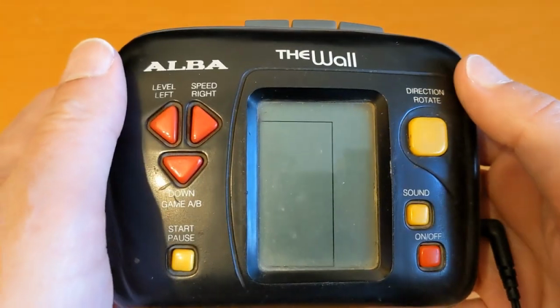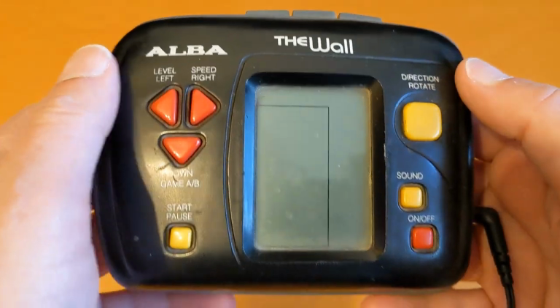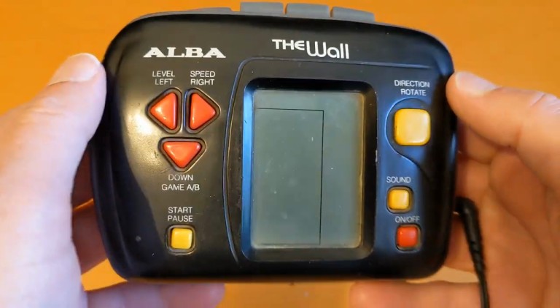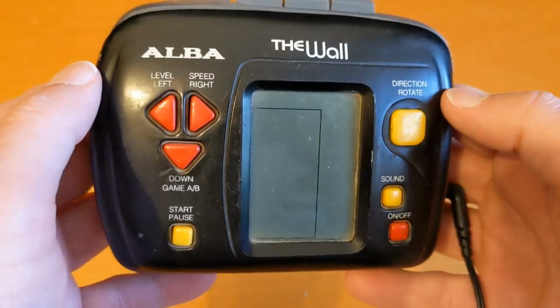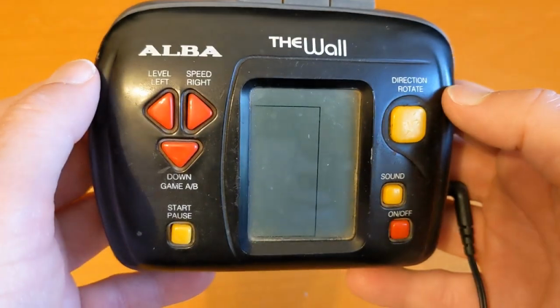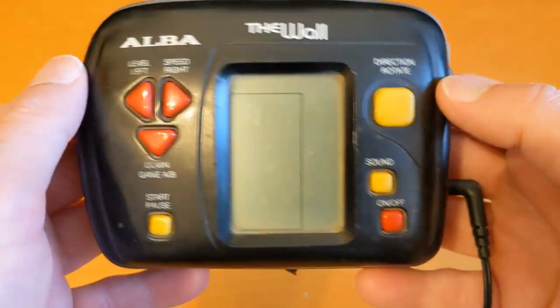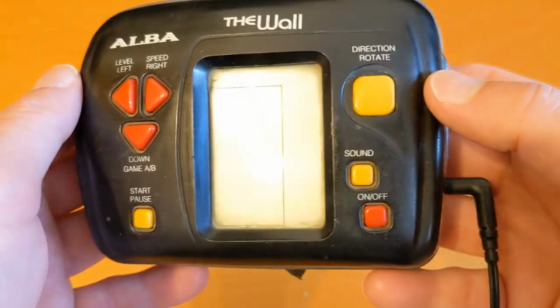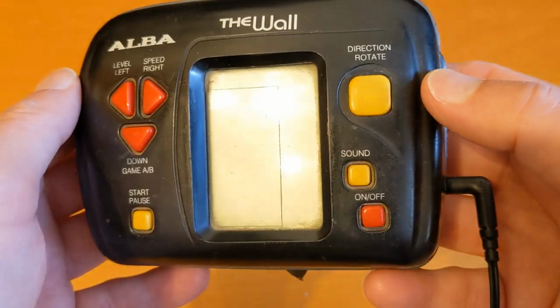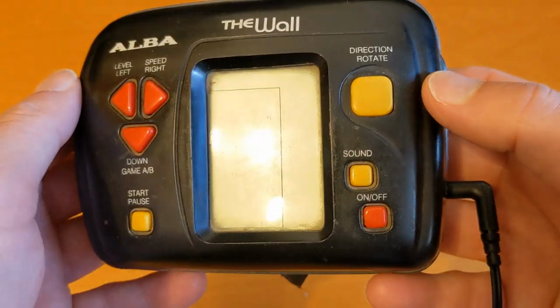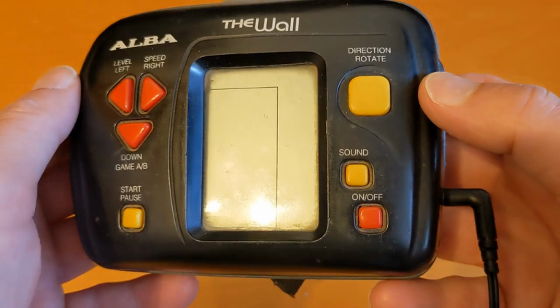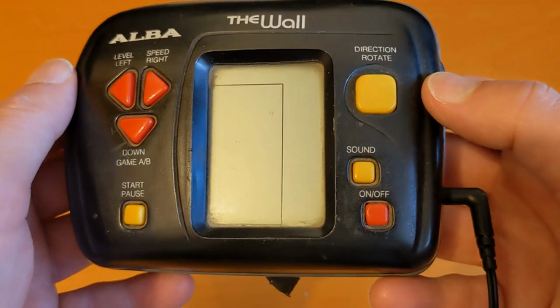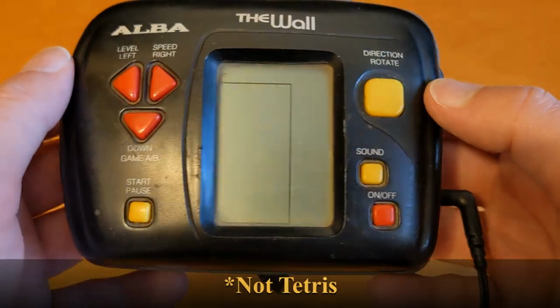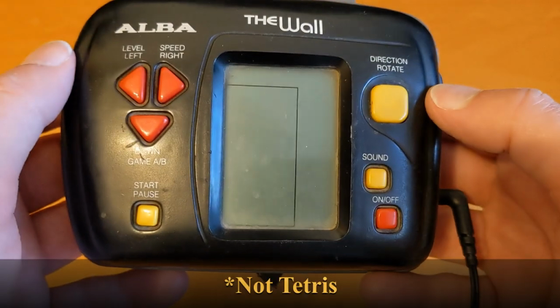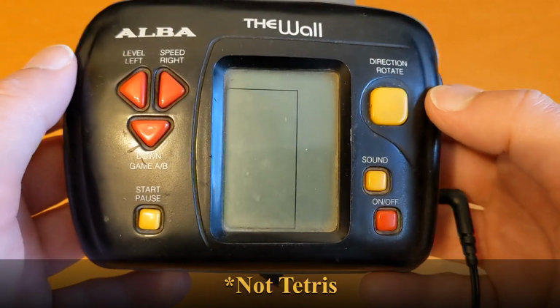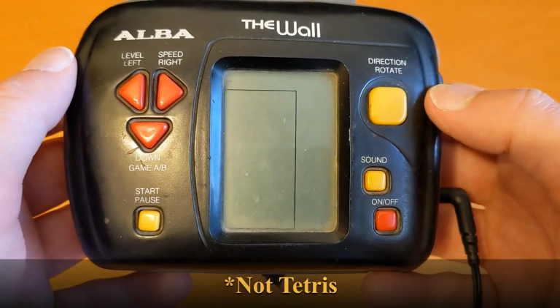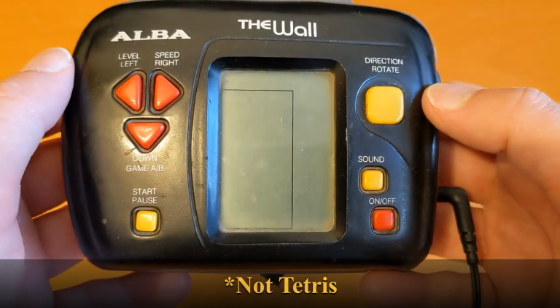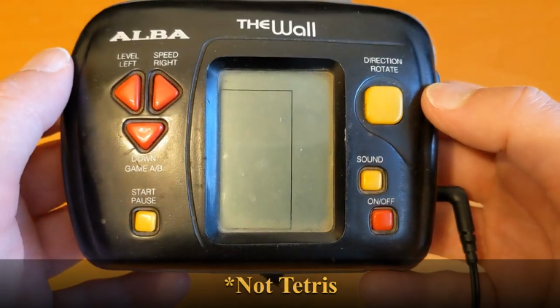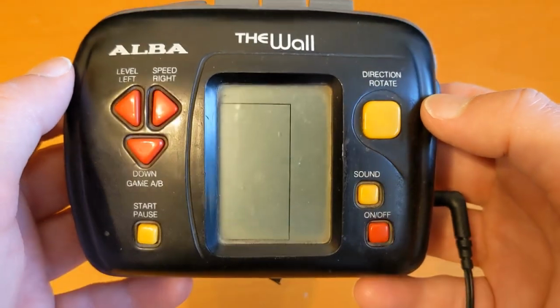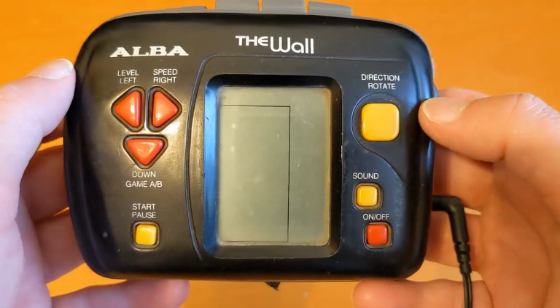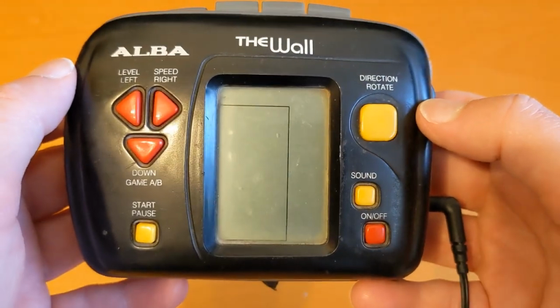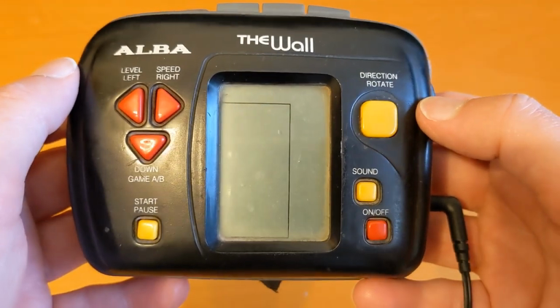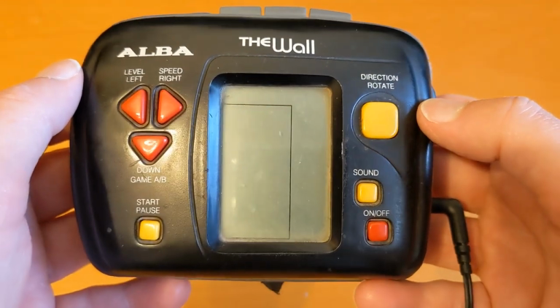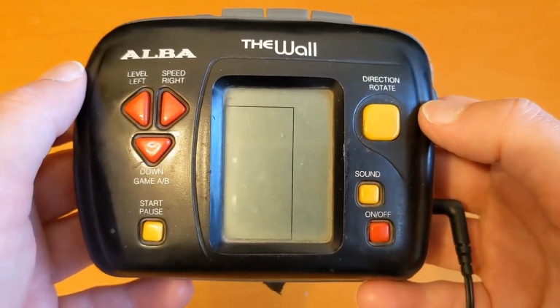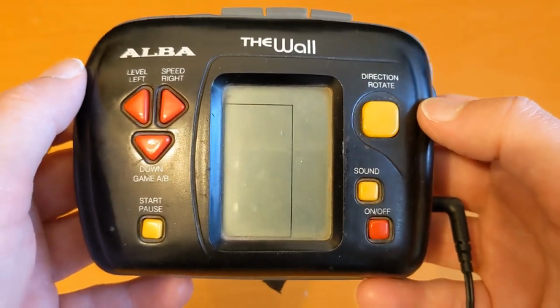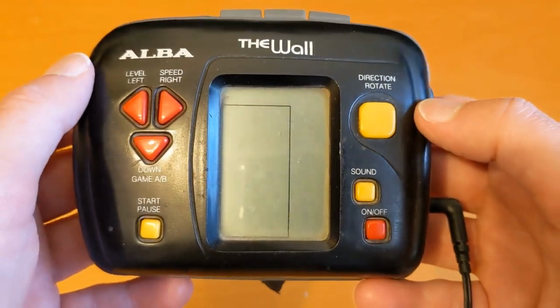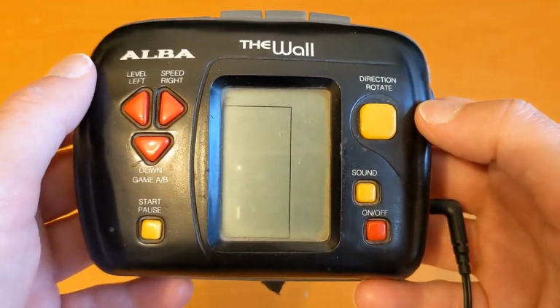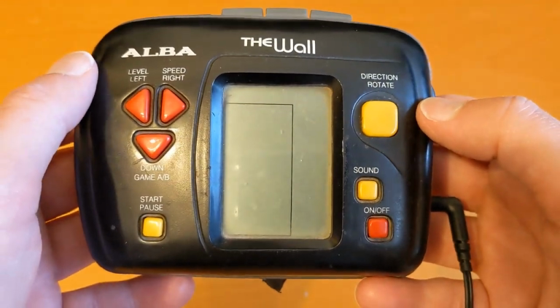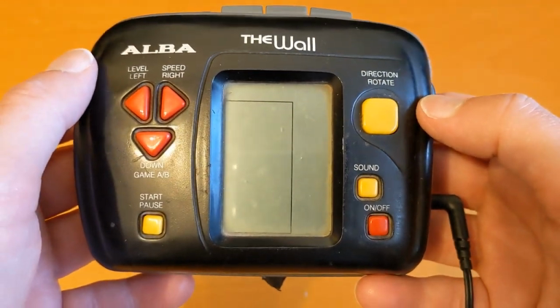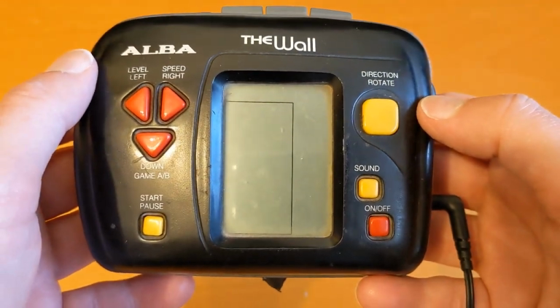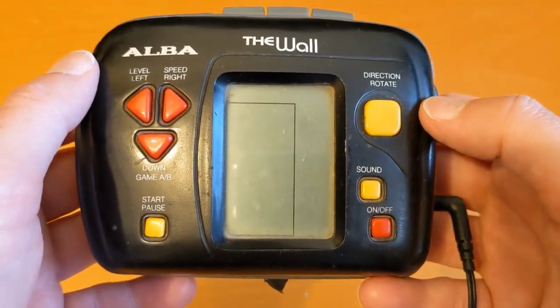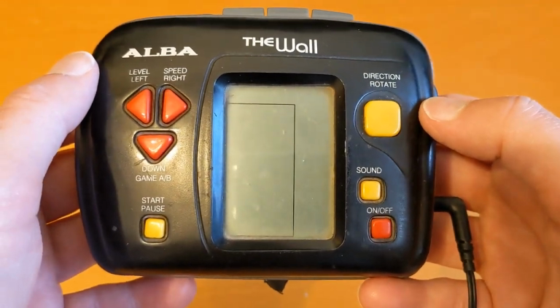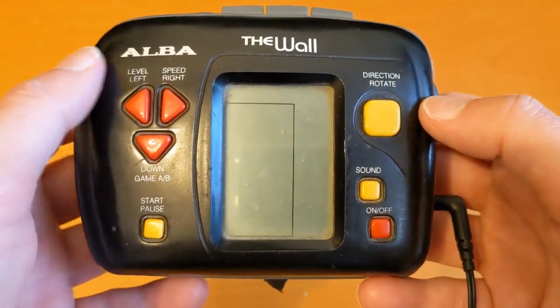Listen to music and play a Tetris game. Thanks for watching, see you in the next video.